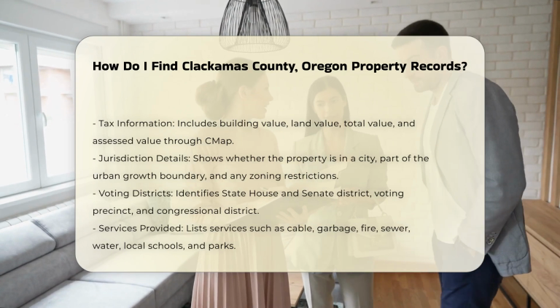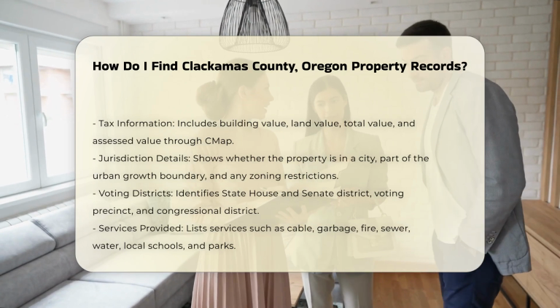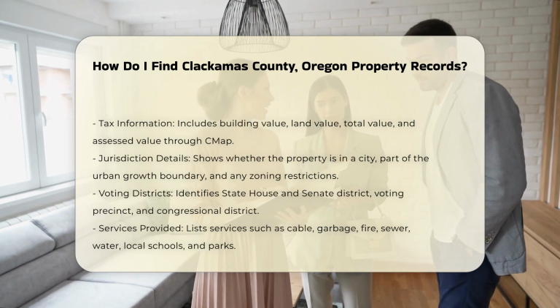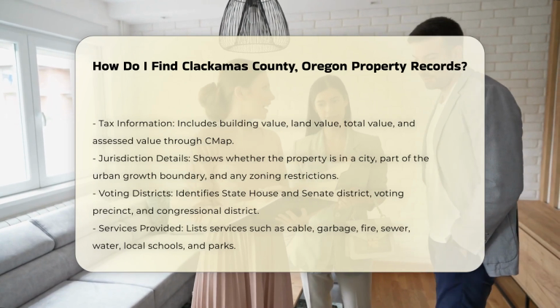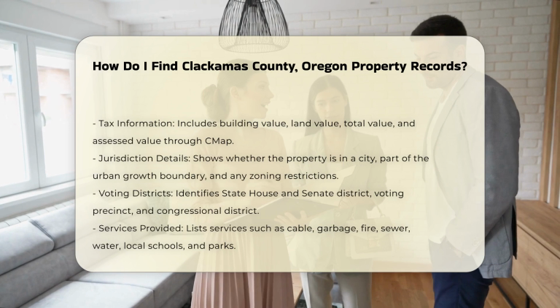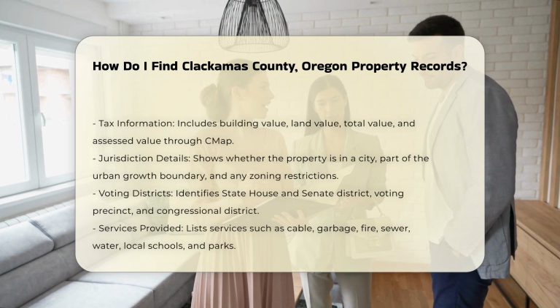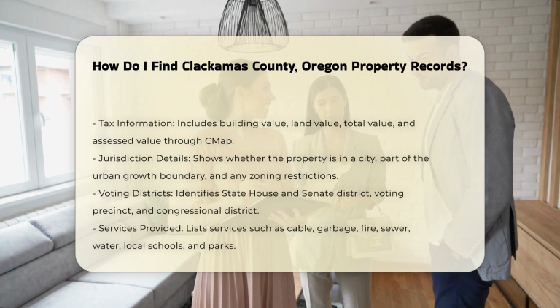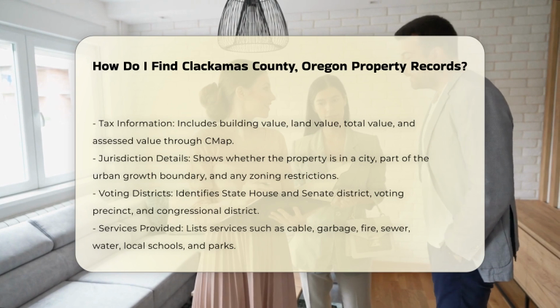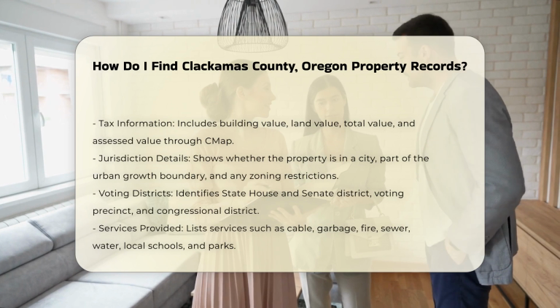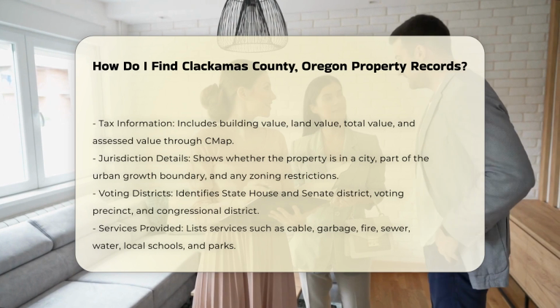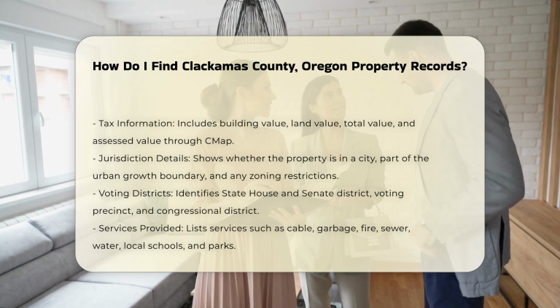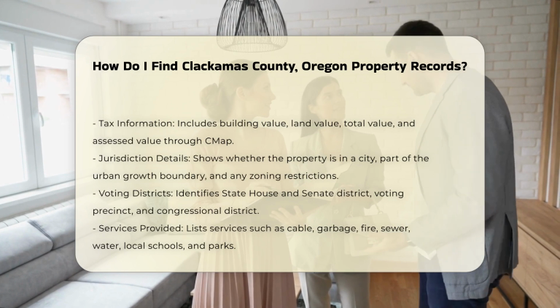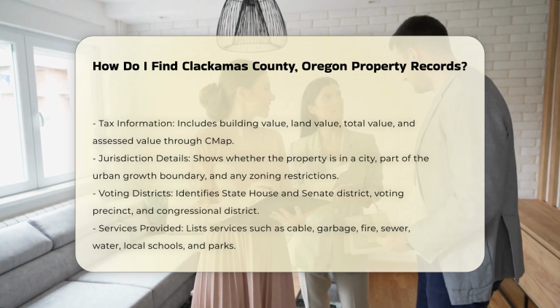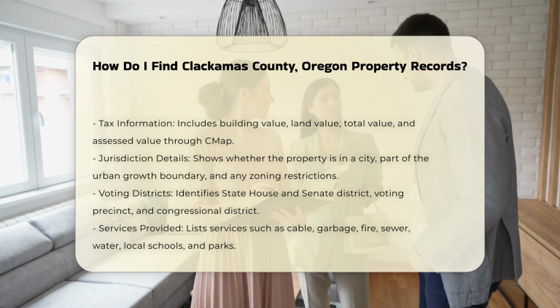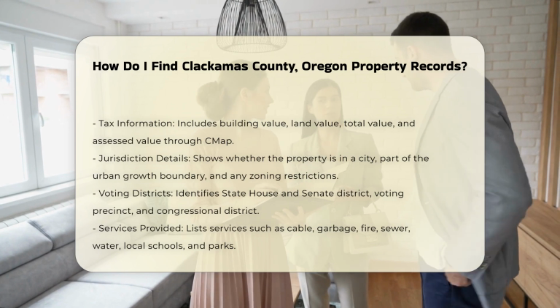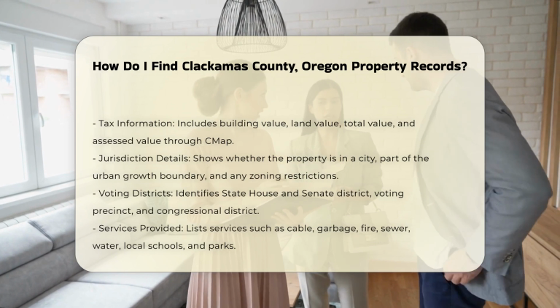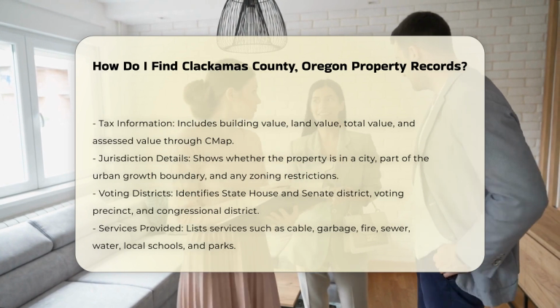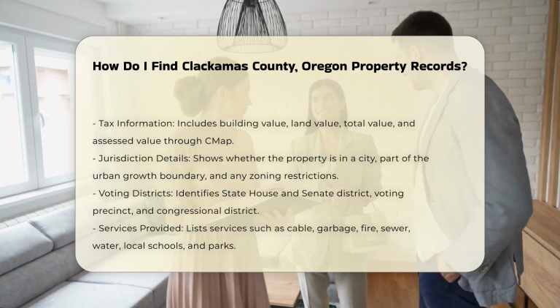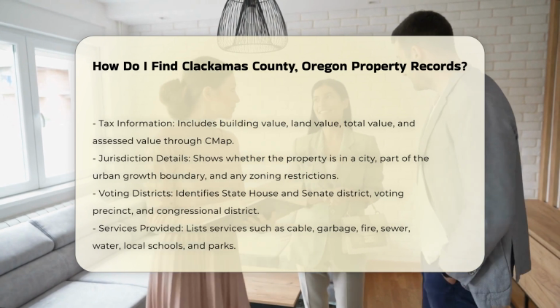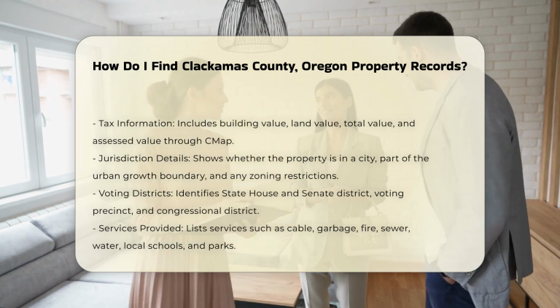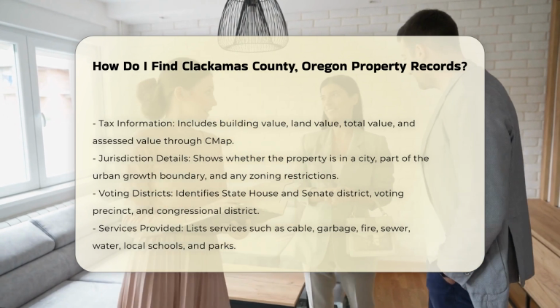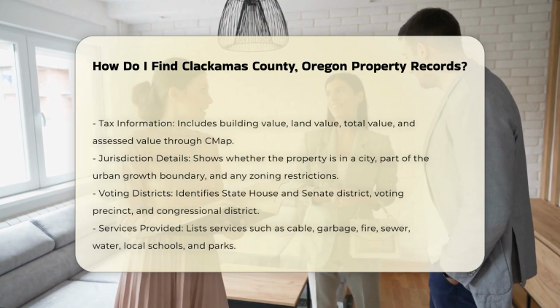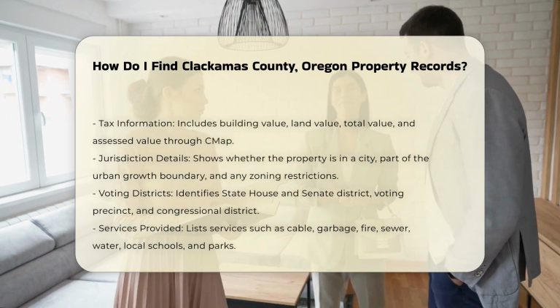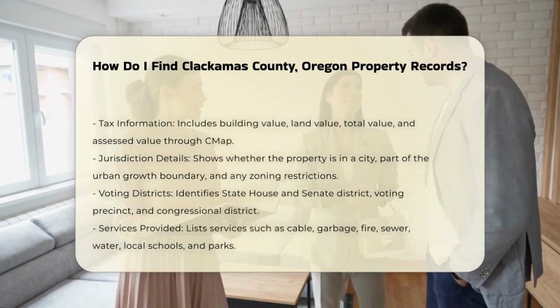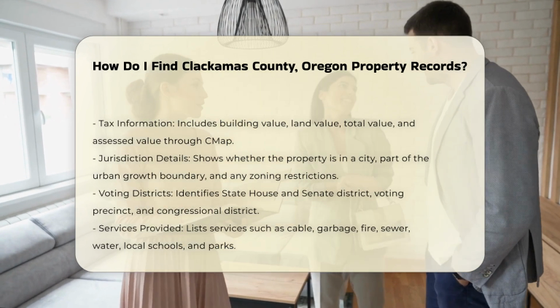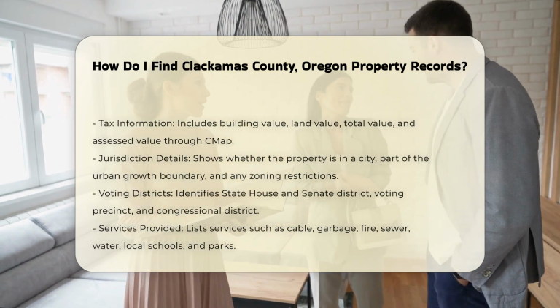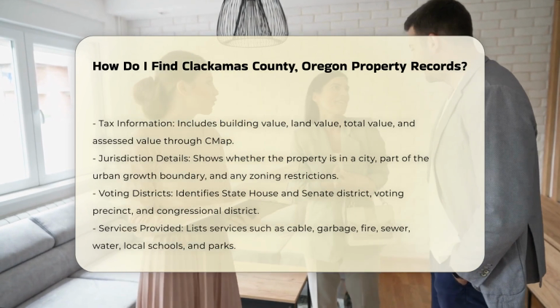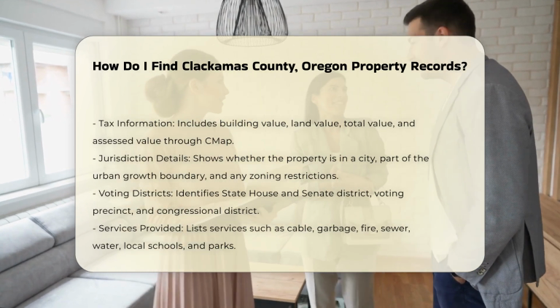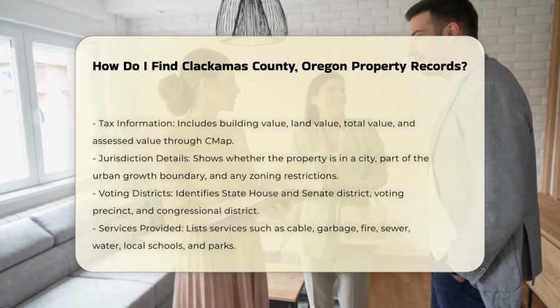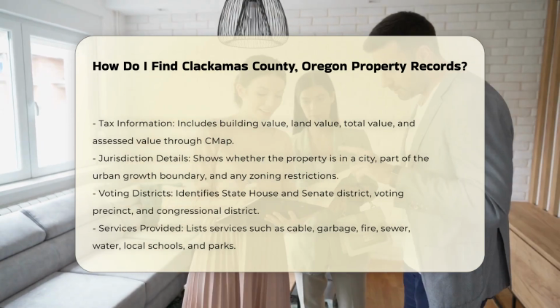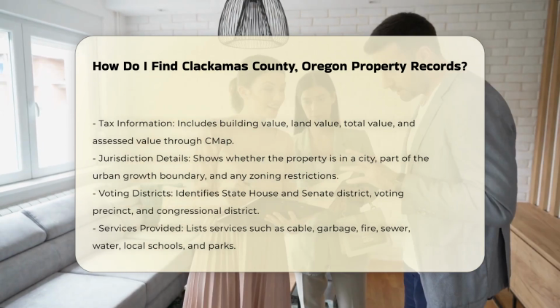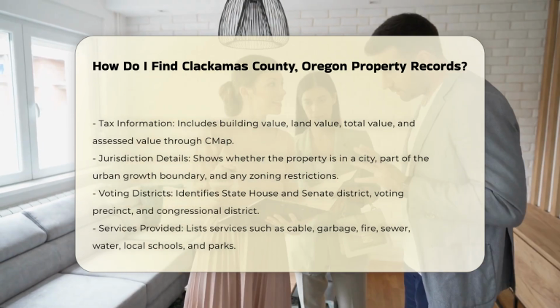Natural hazards like floods, earthquakes, fires, and landslides that could affect the property.